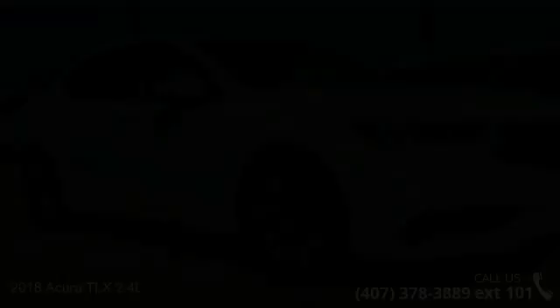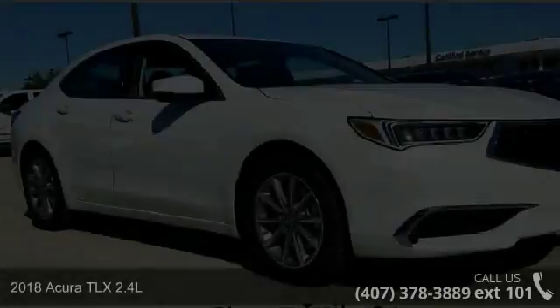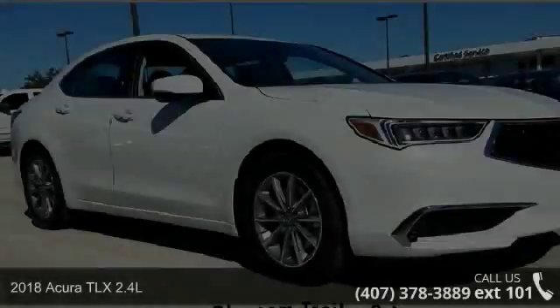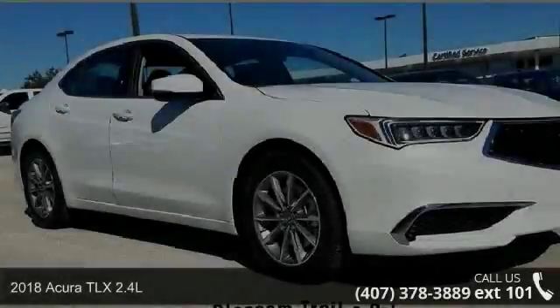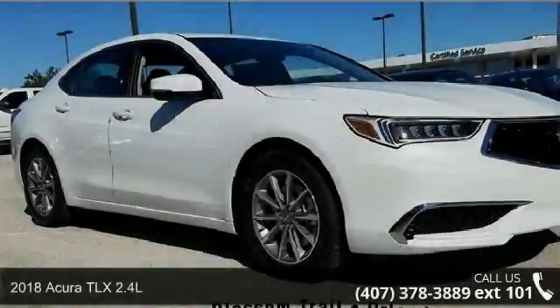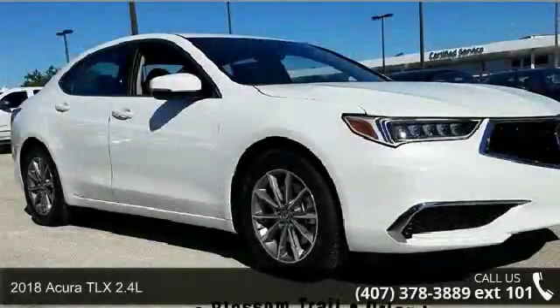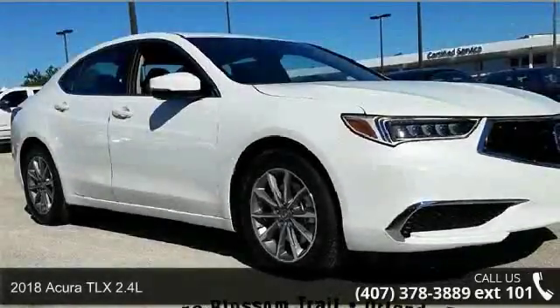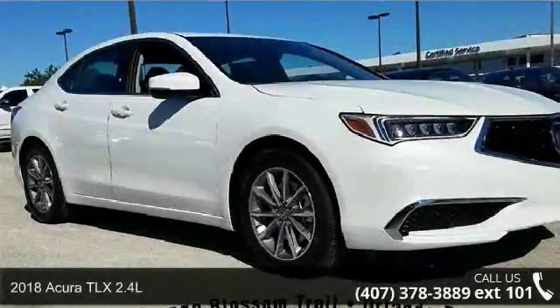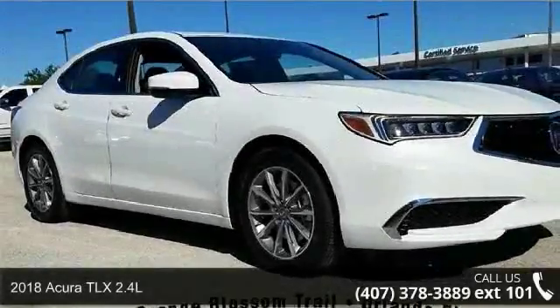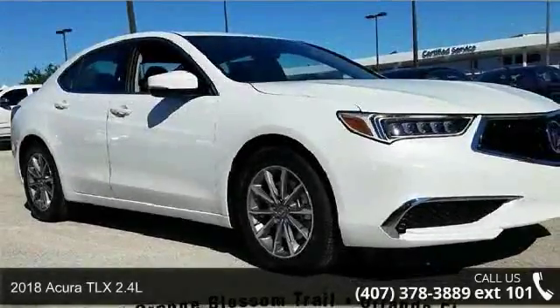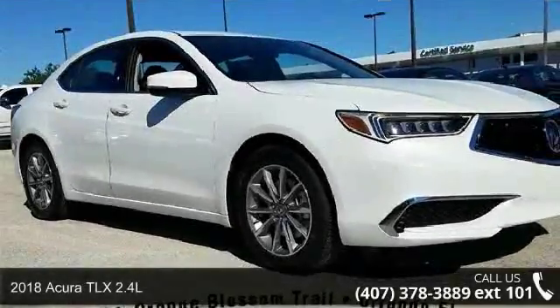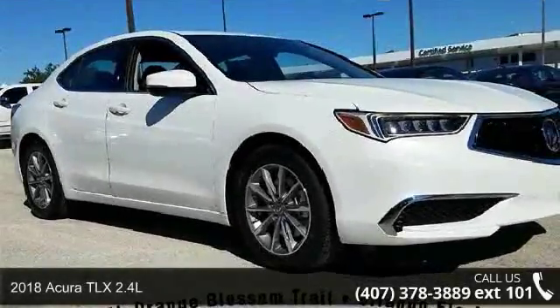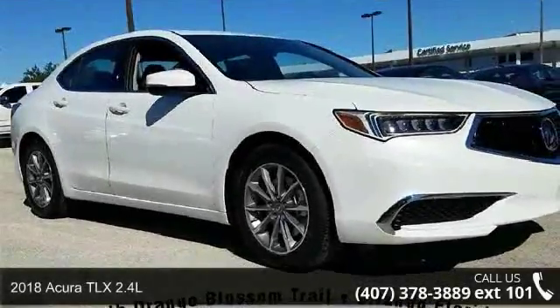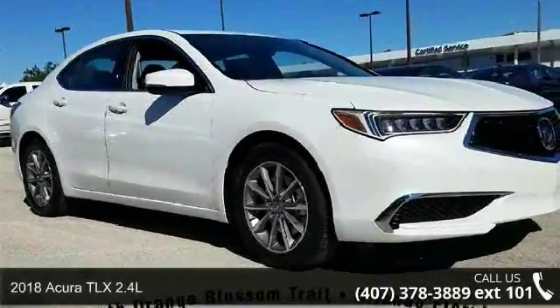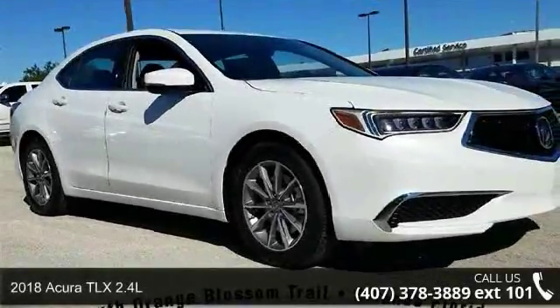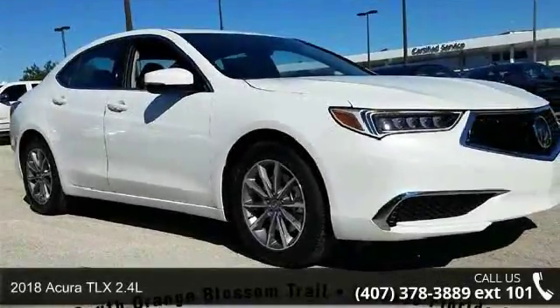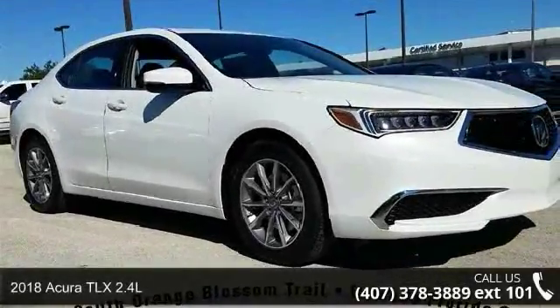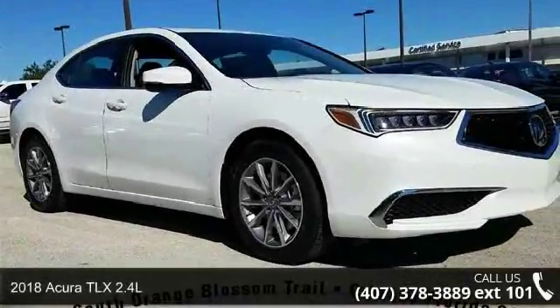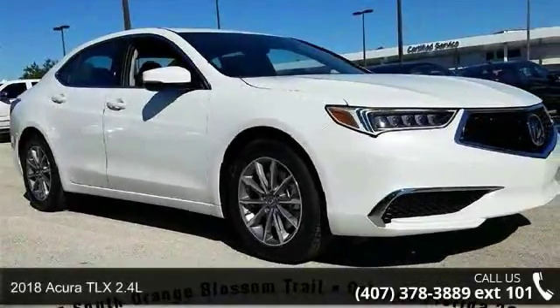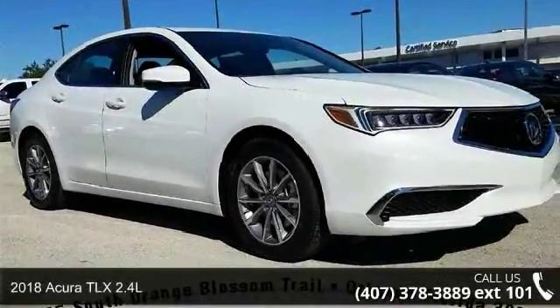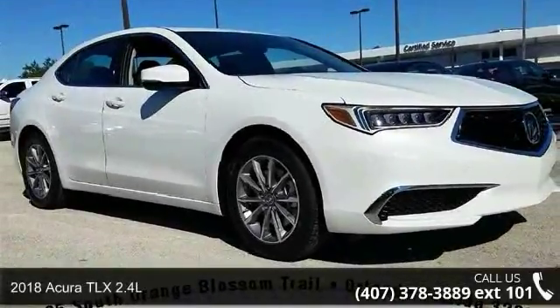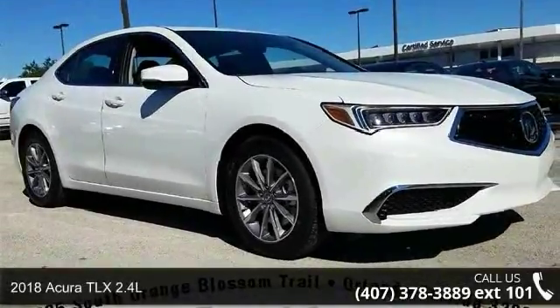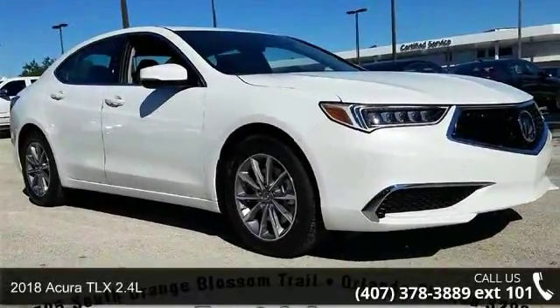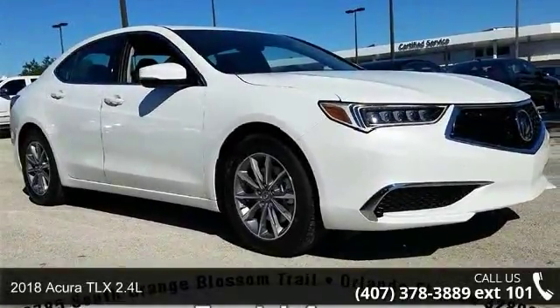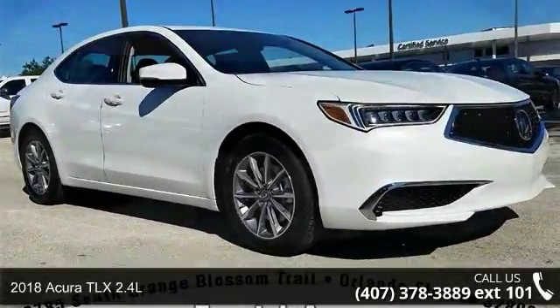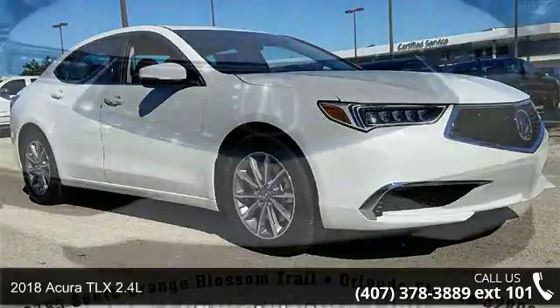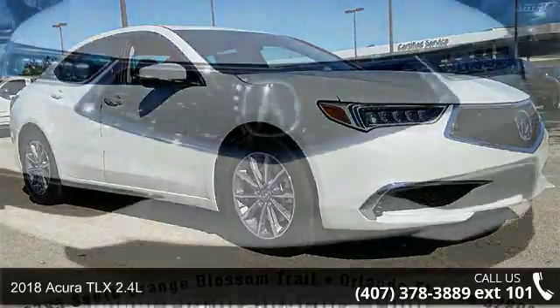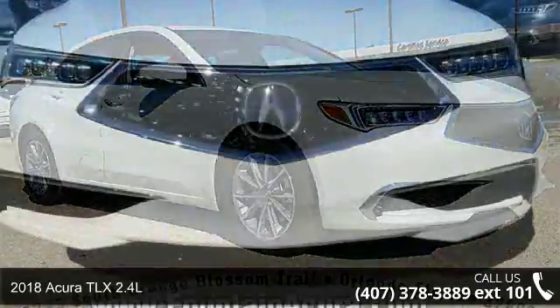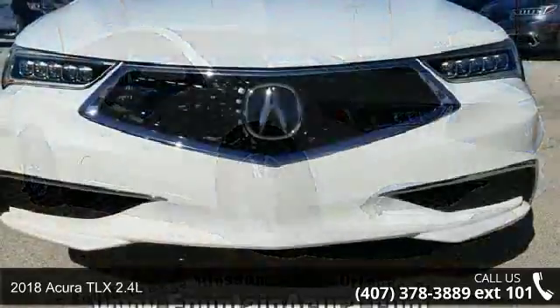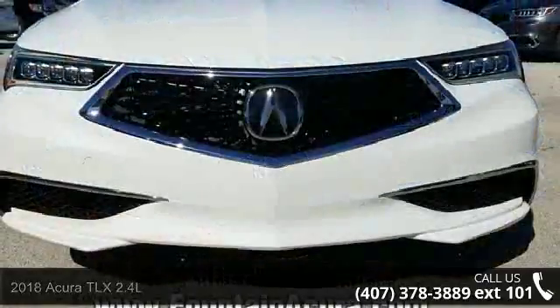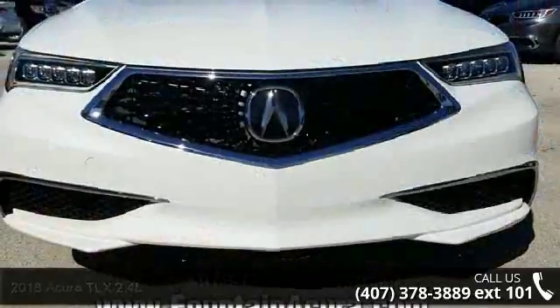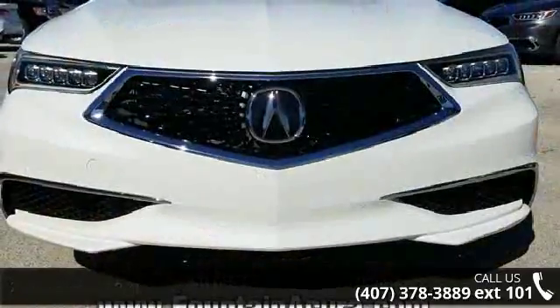Imagine yourself in this 2018 Acura TLX 2.4L. Don't miss this great deal on a luxury vehicle.